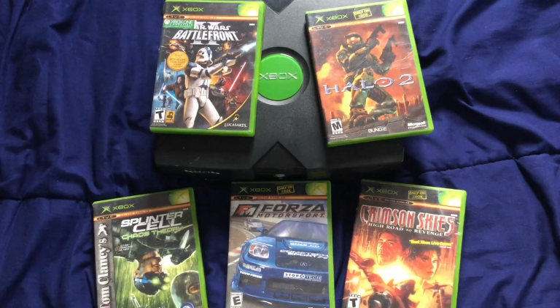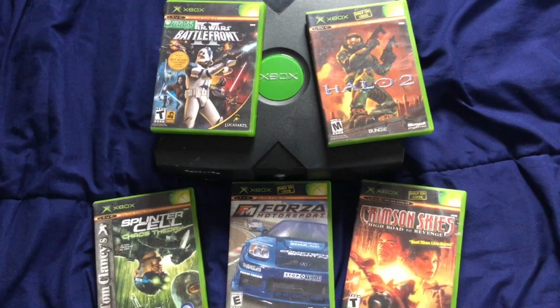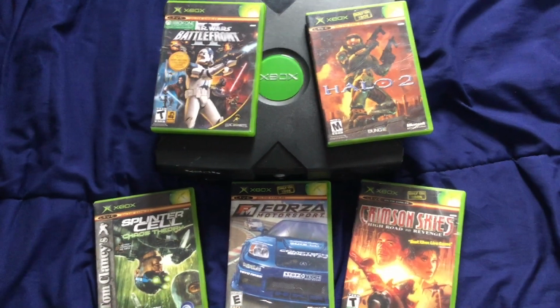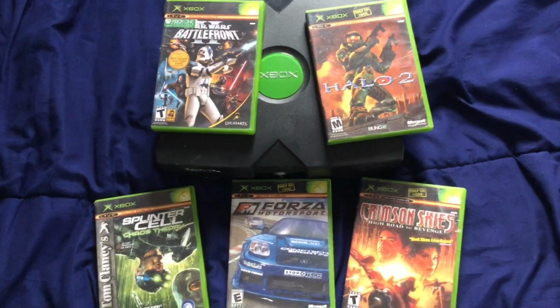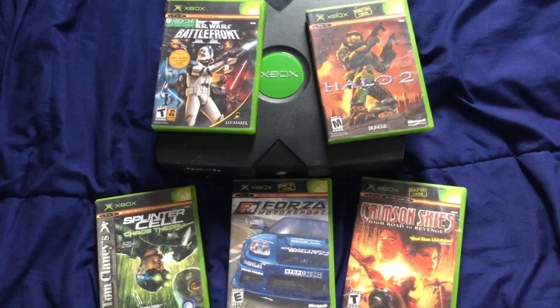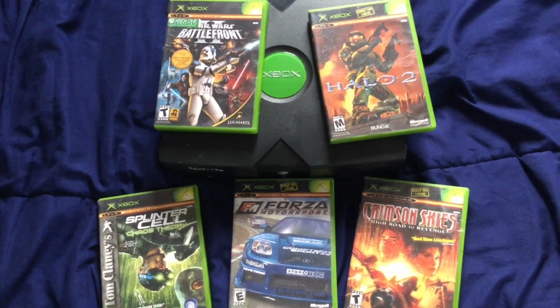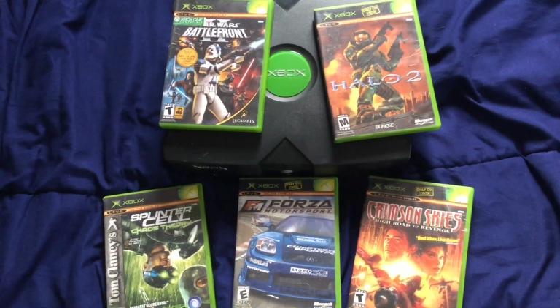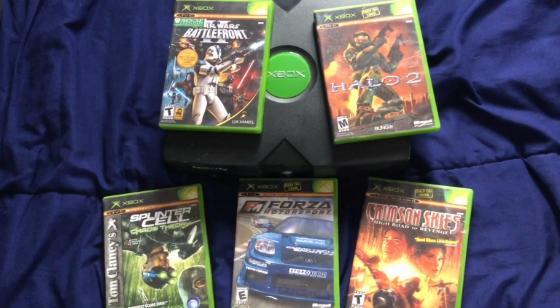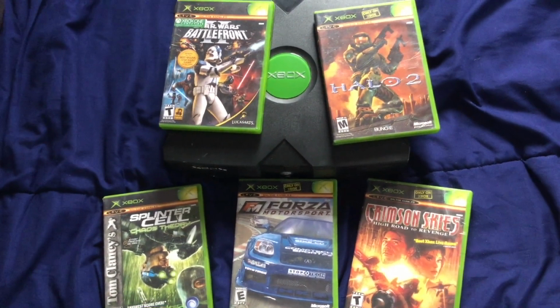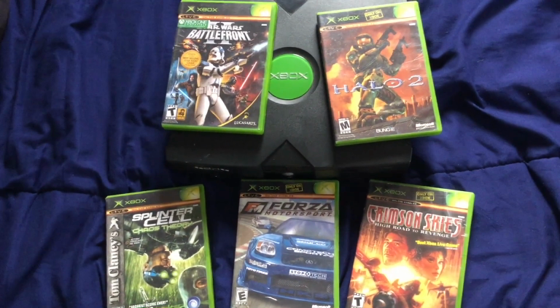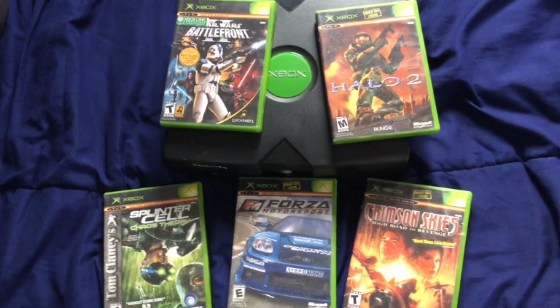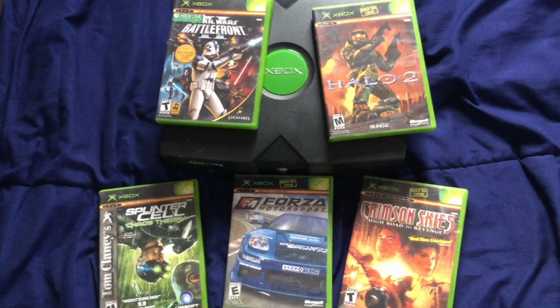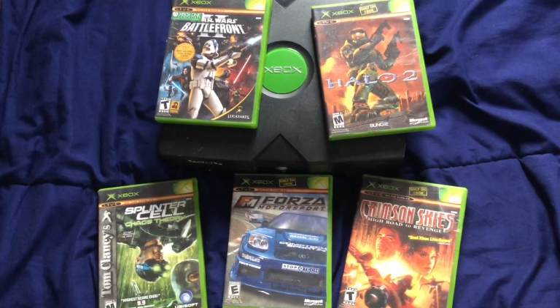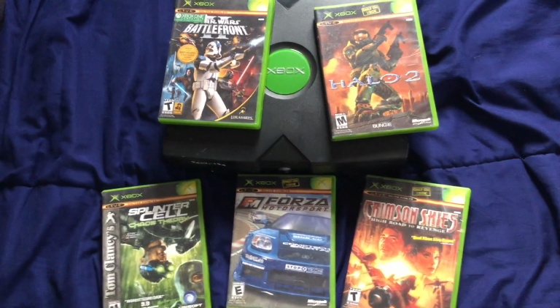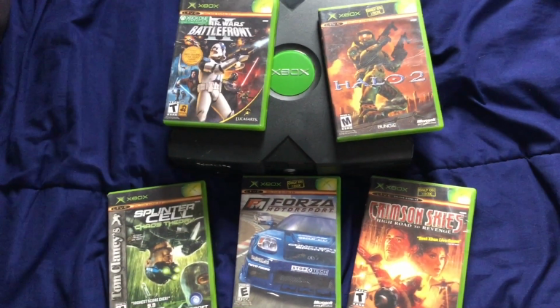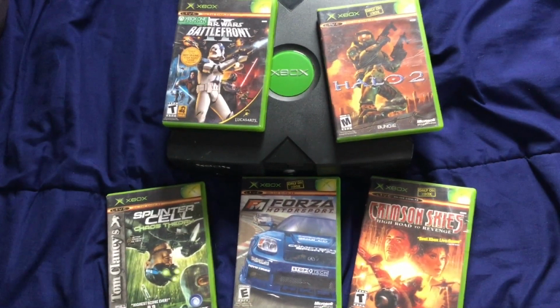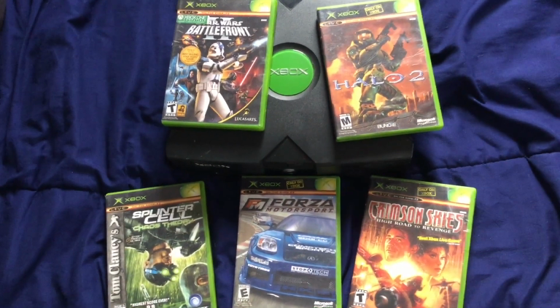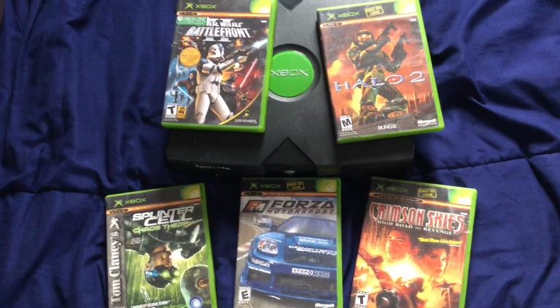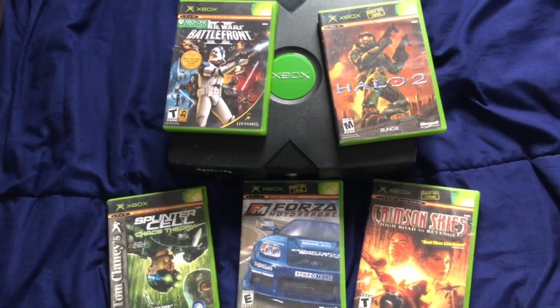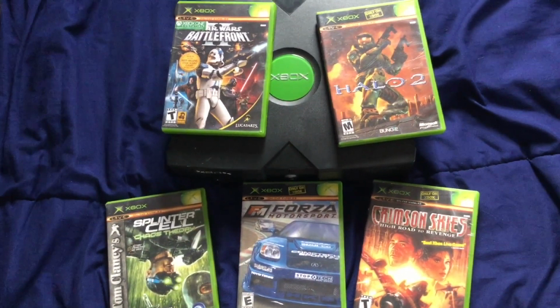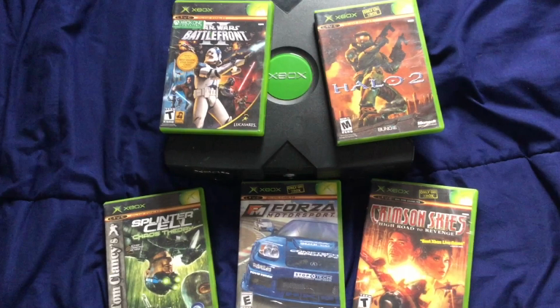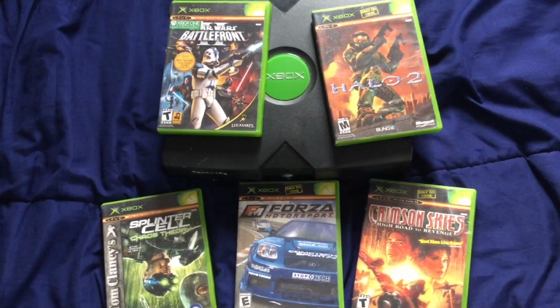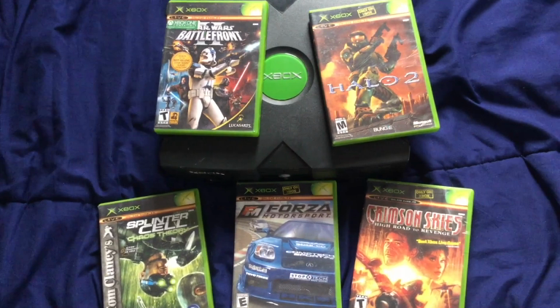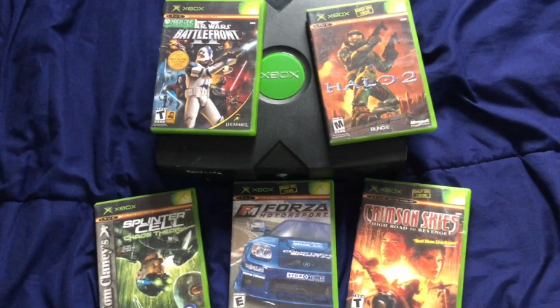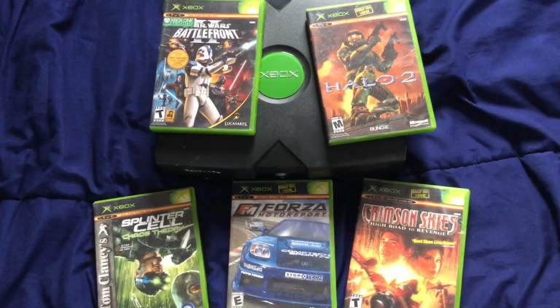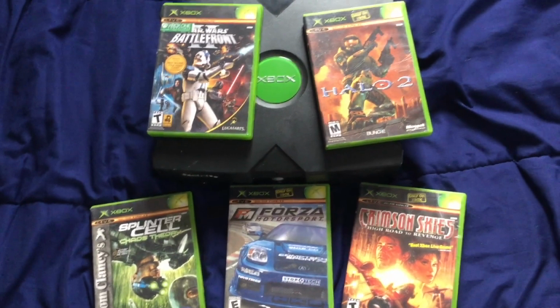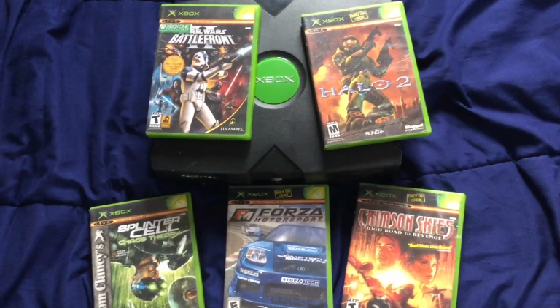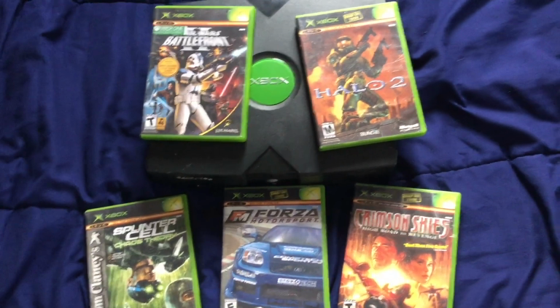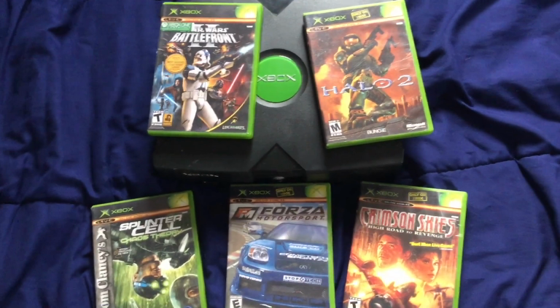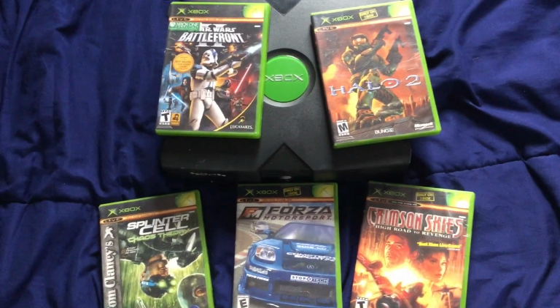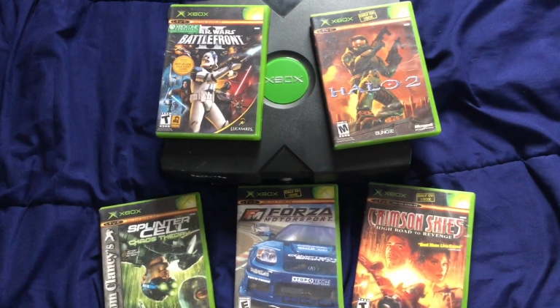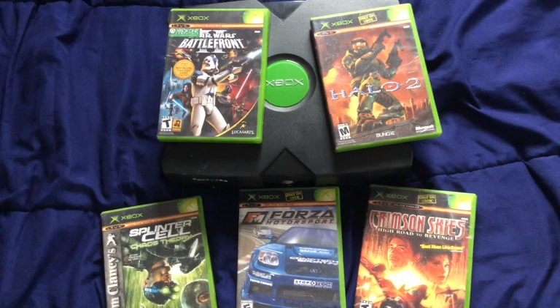What is up Internet, I'm here to show you a tutorial on how to play original Xbox games online using XLink Kai.